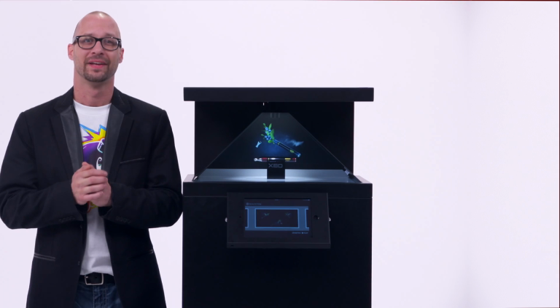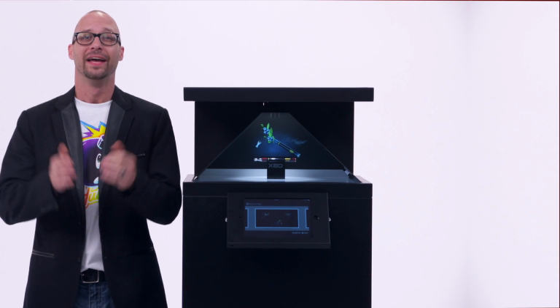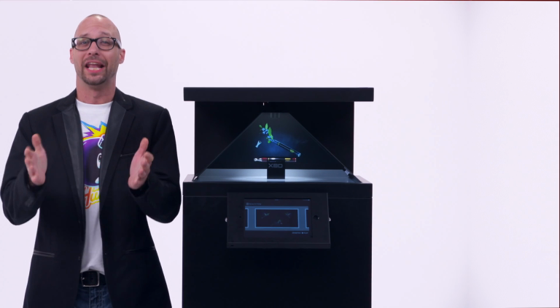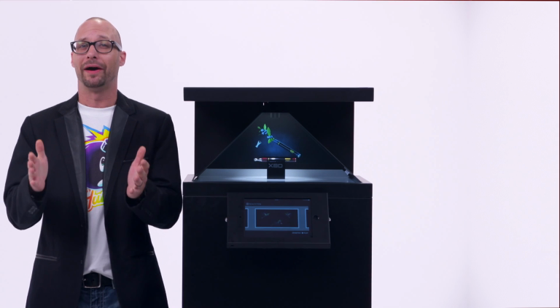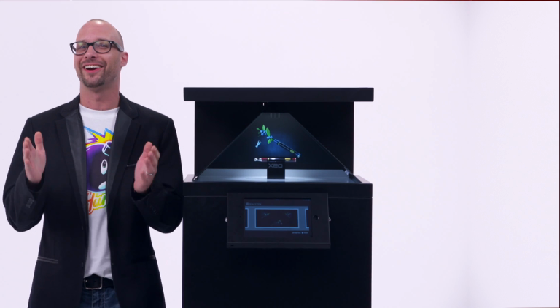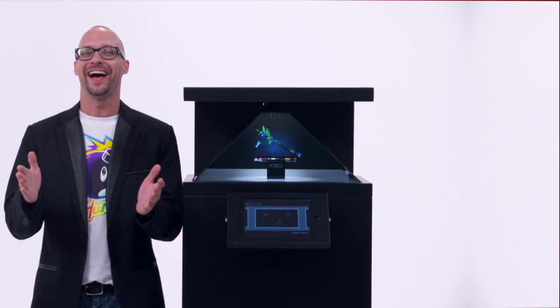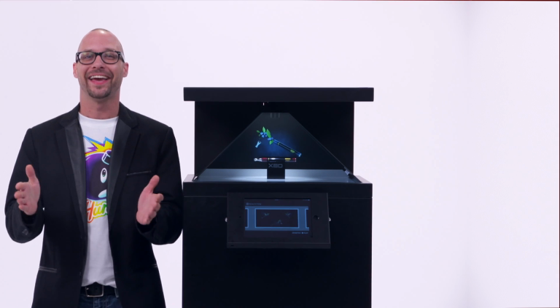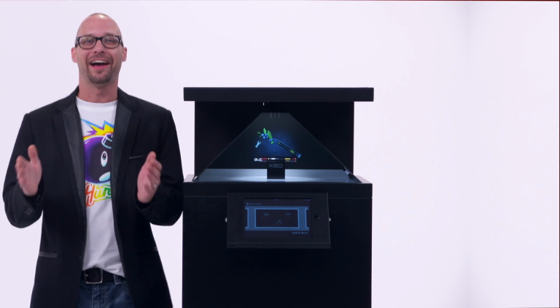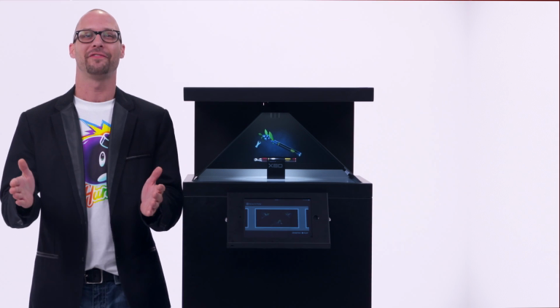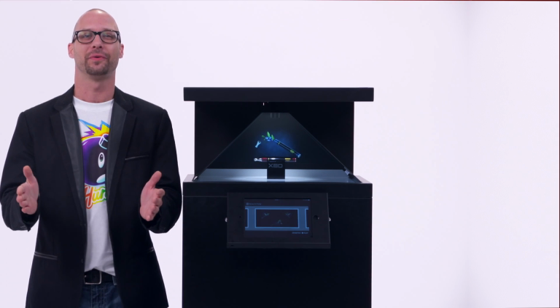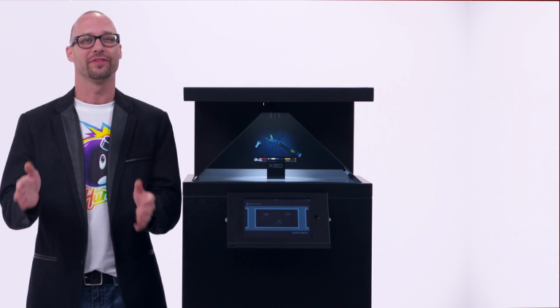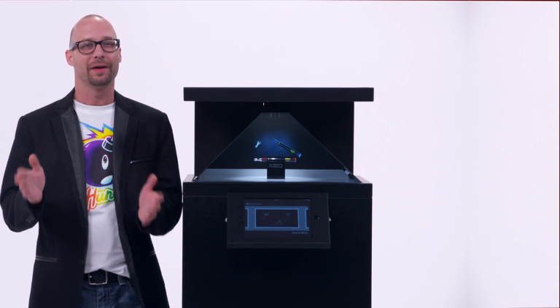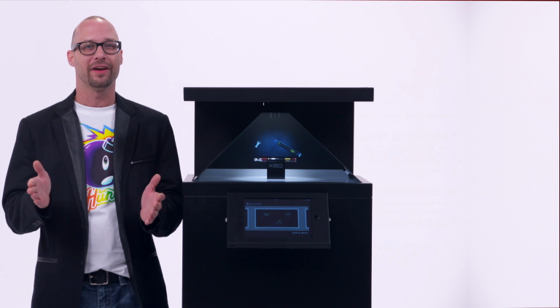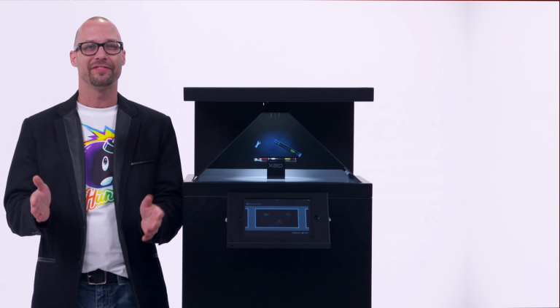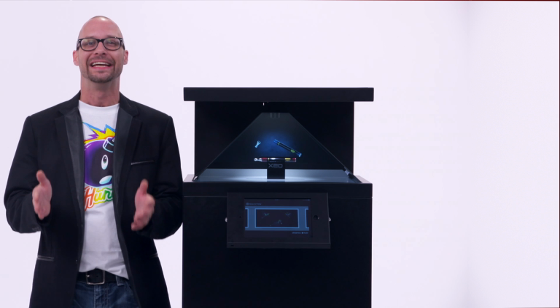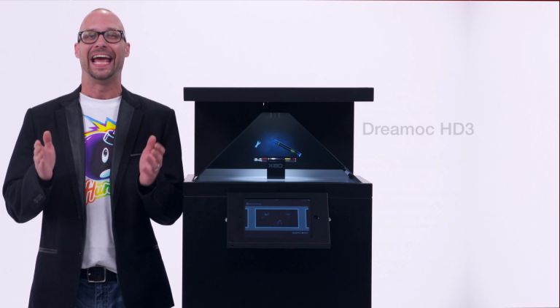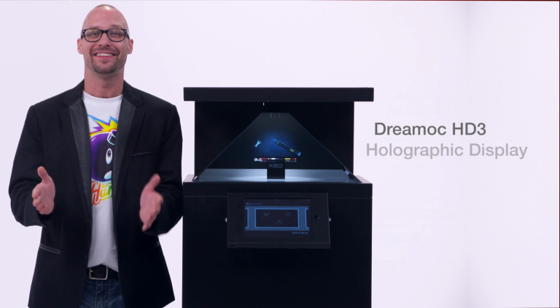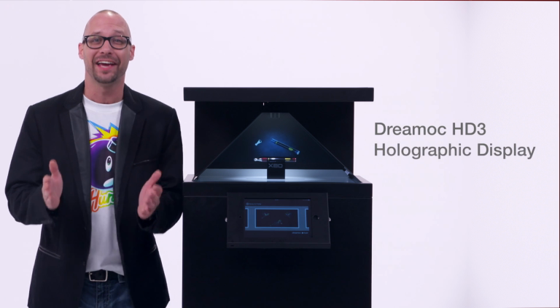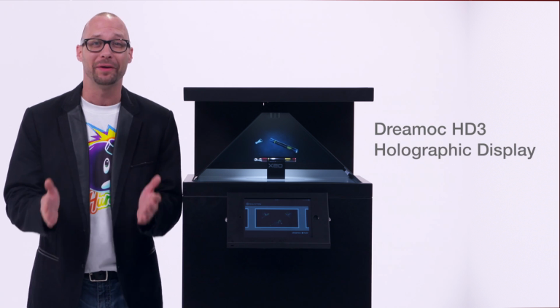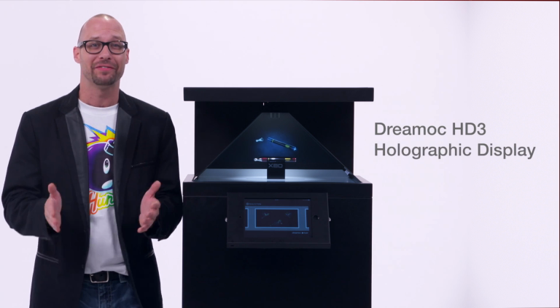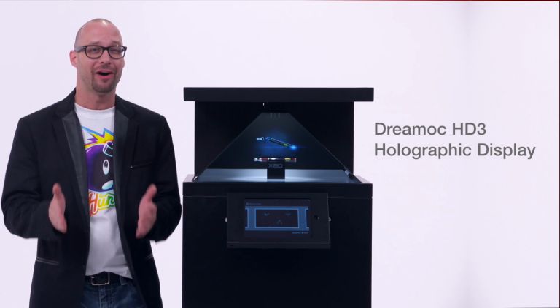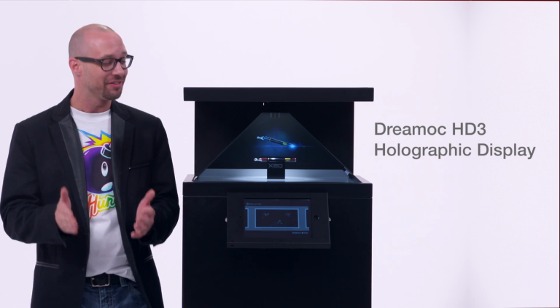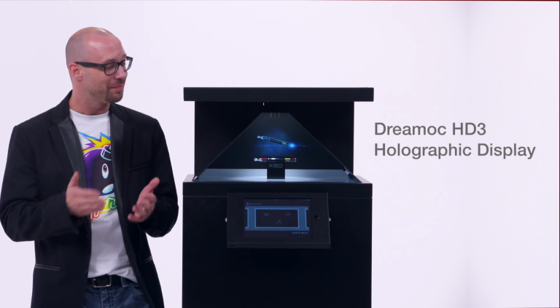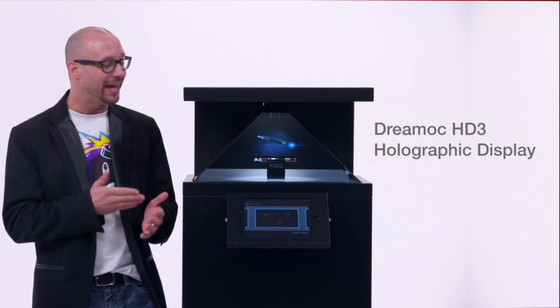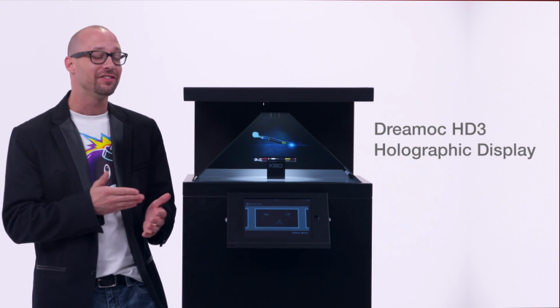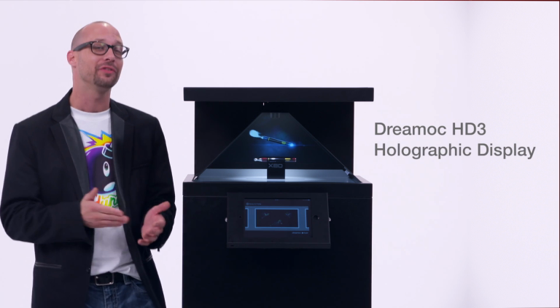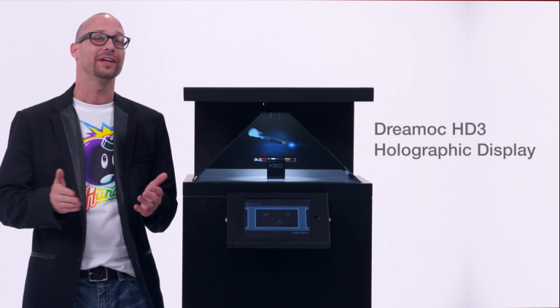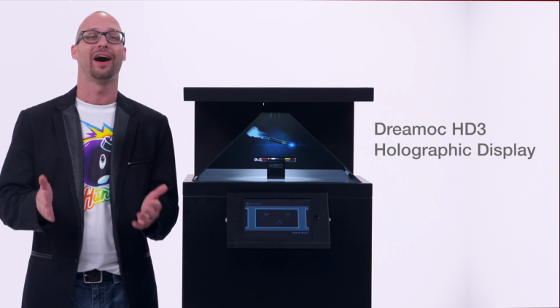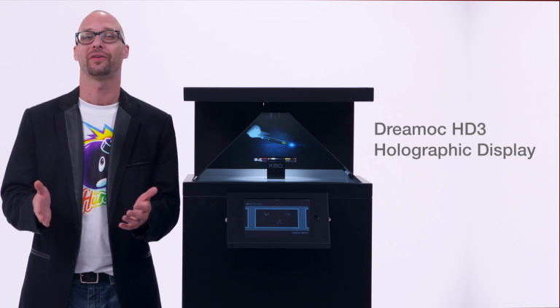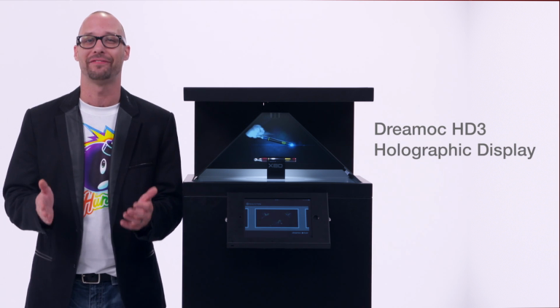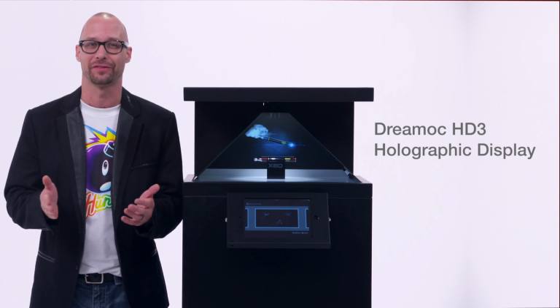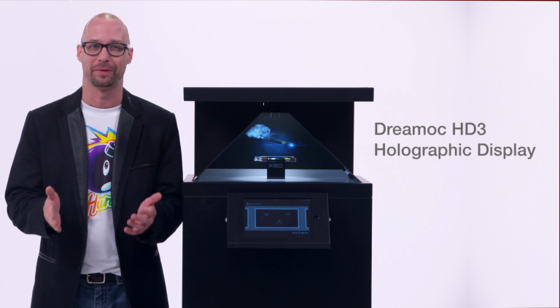Hello out there, hi gang, hi viewers. I'm Jeff and today we have the awesome HD3 holographic display.